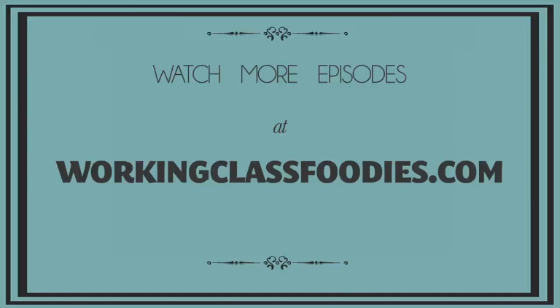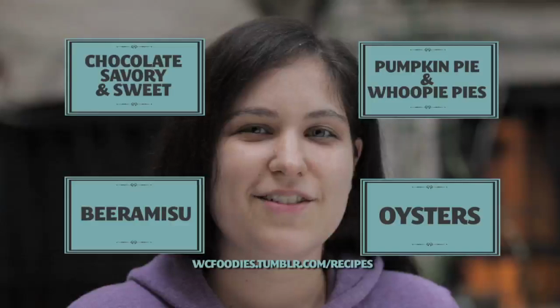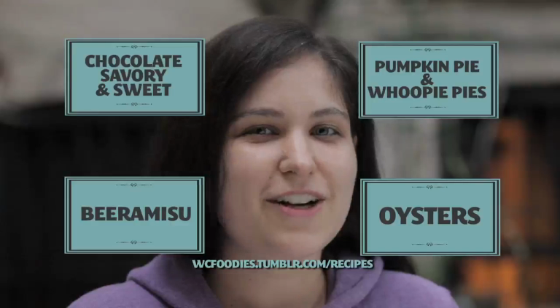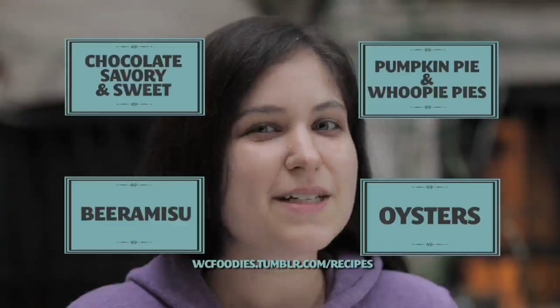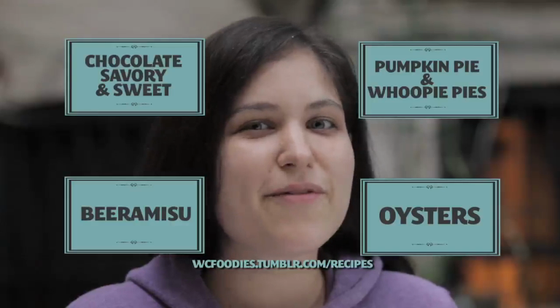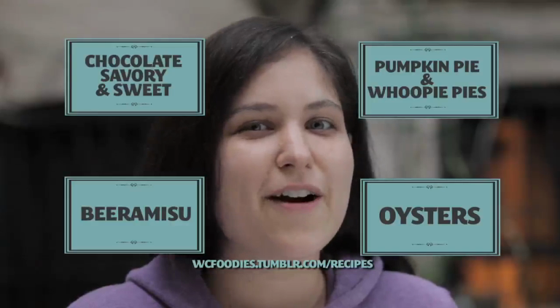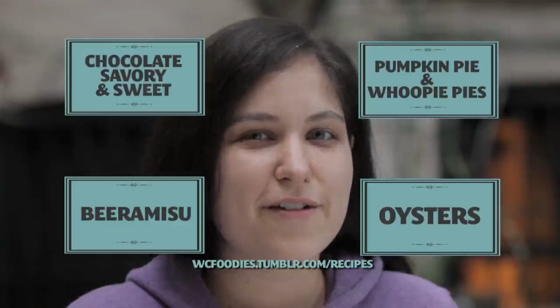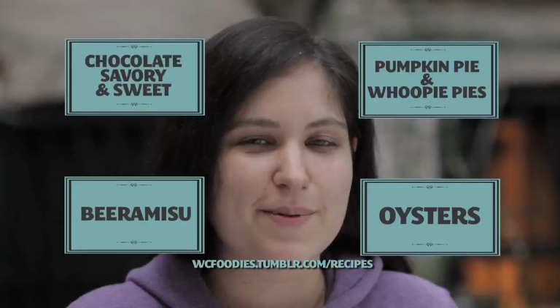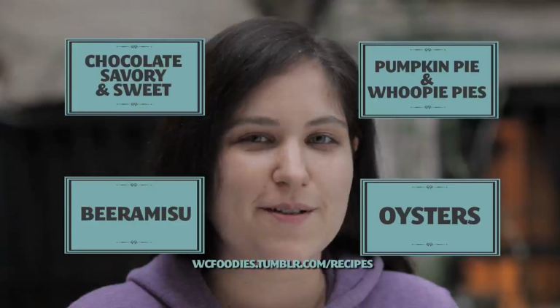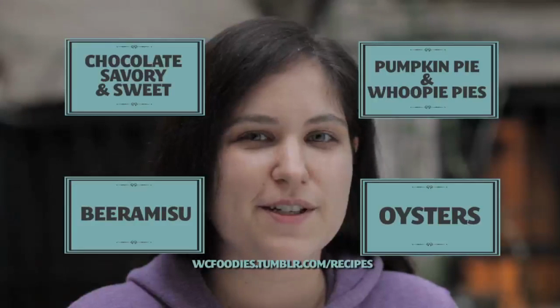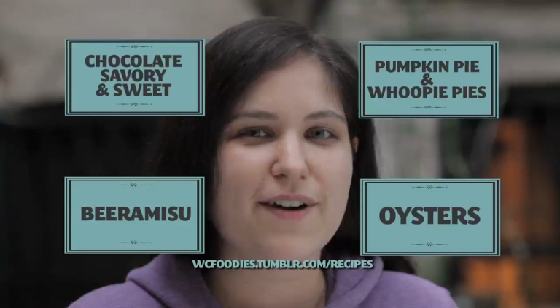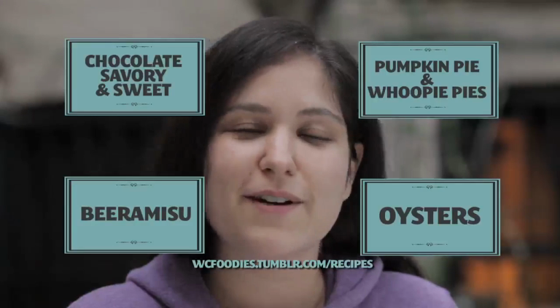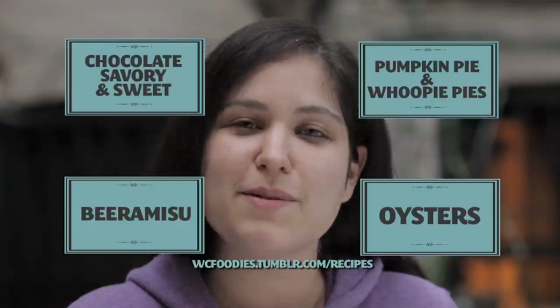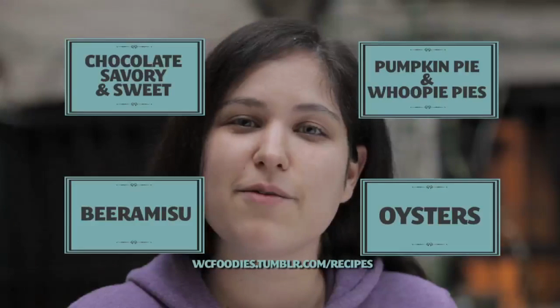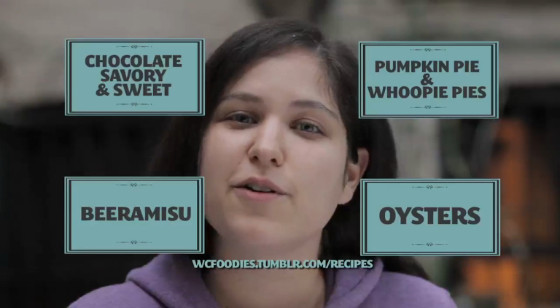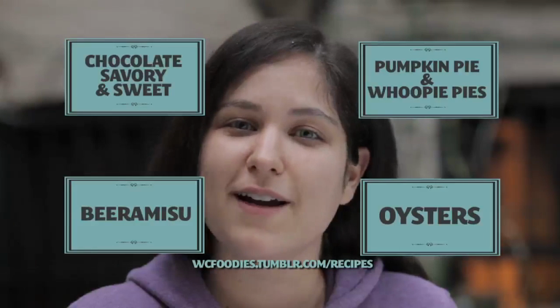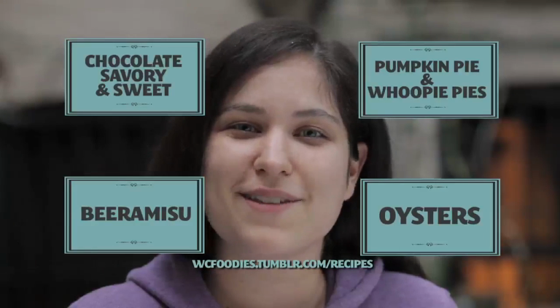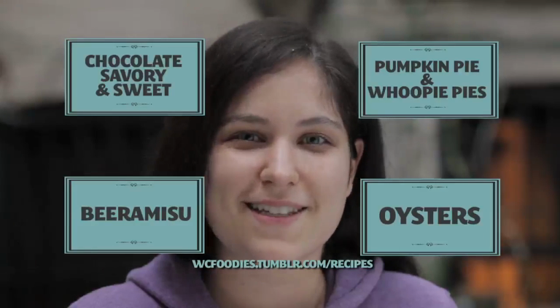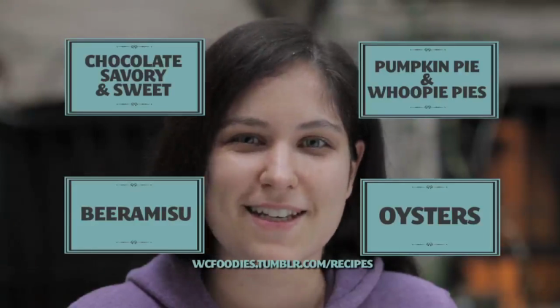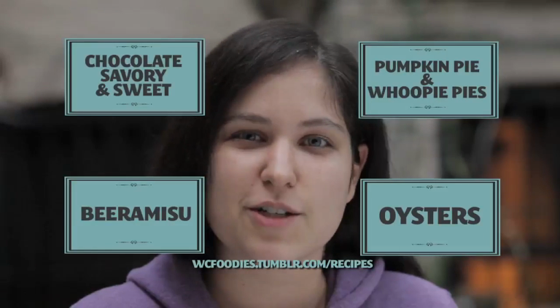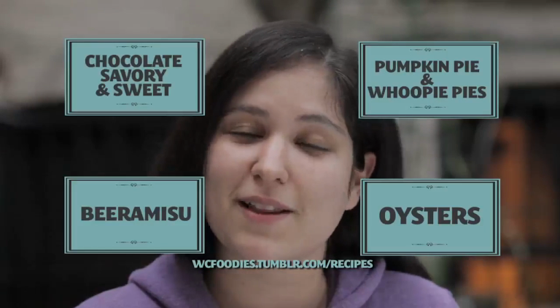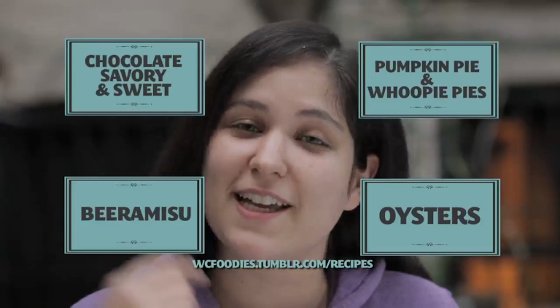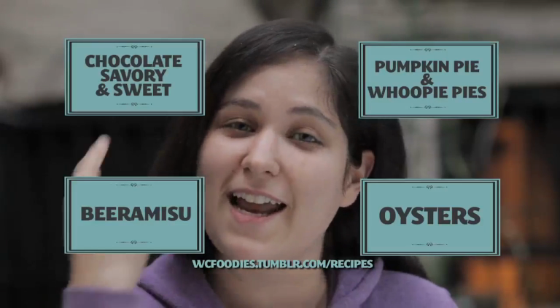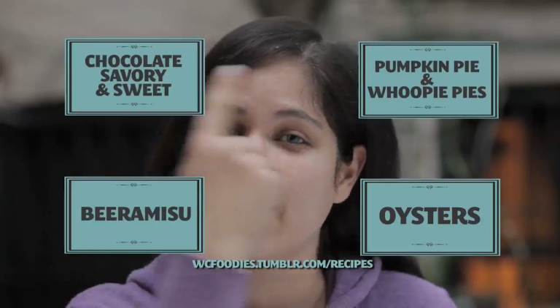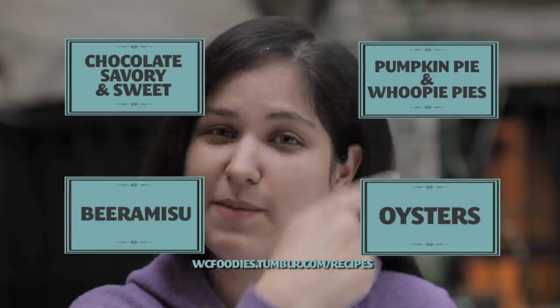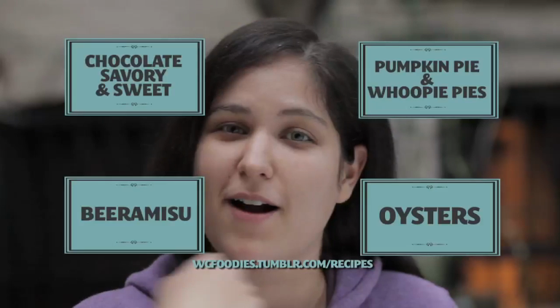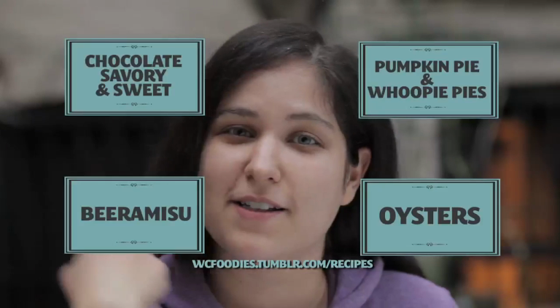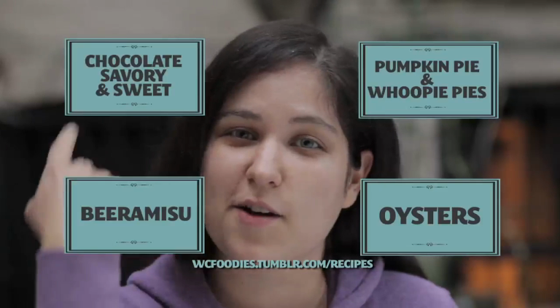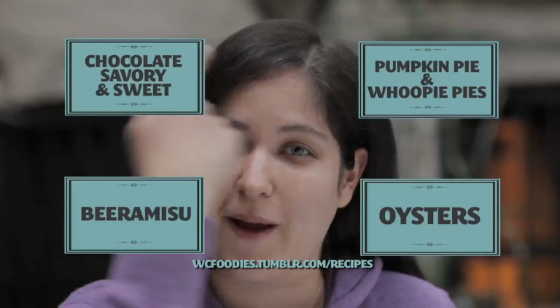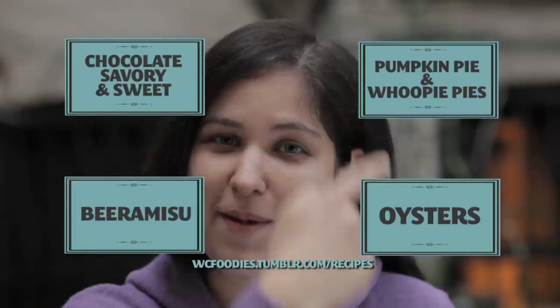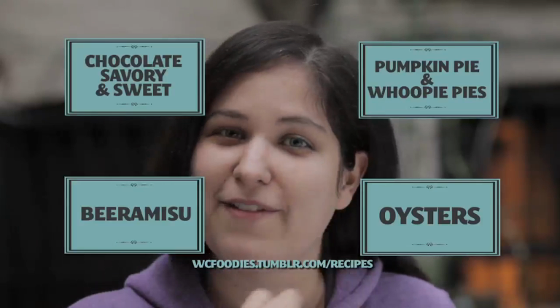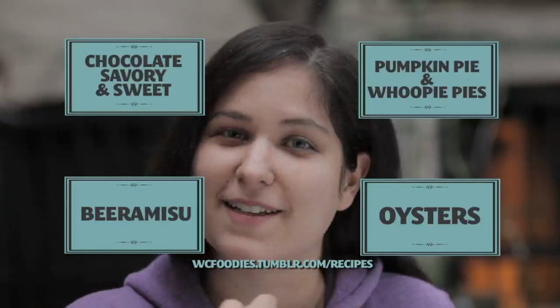Check out some of our other episodes to find recipes that would go great with this dish, by clicking any of these boxes around my face.